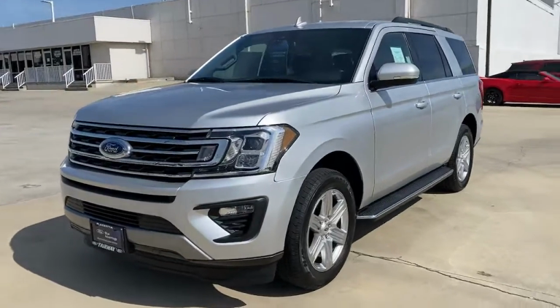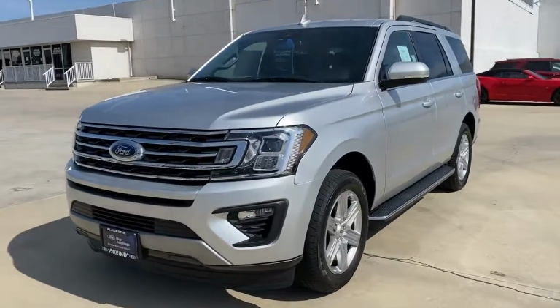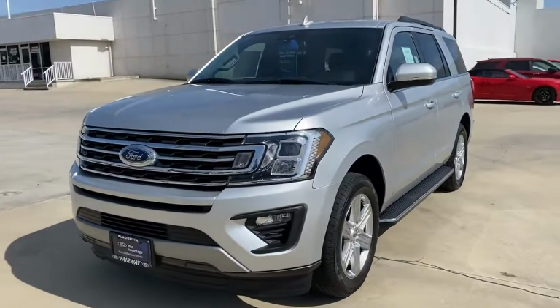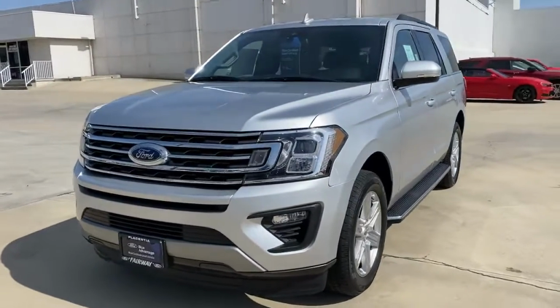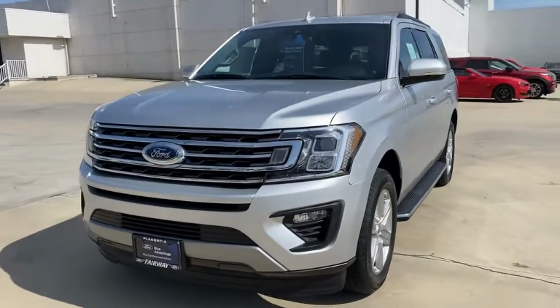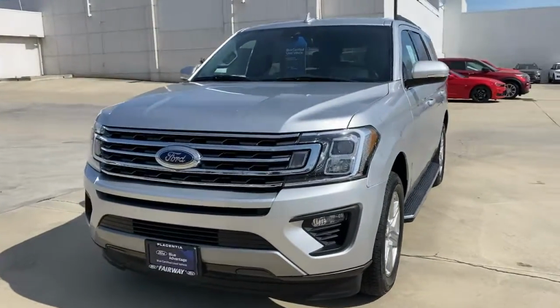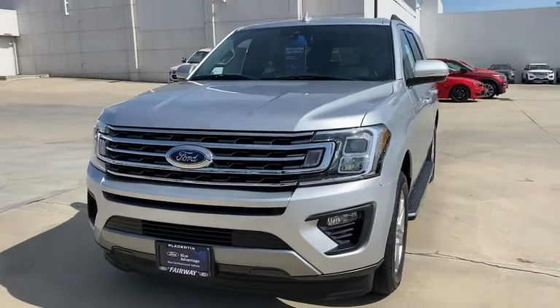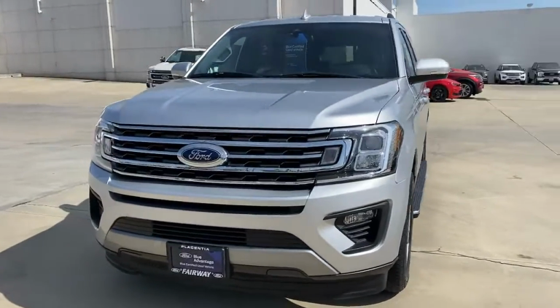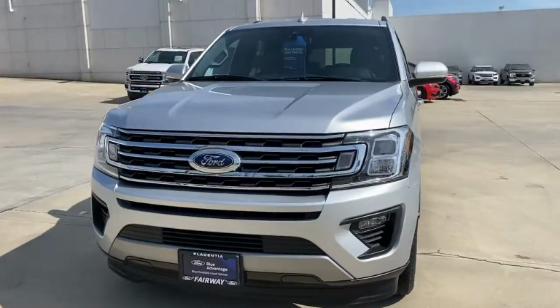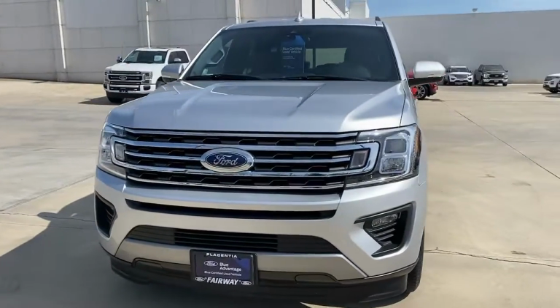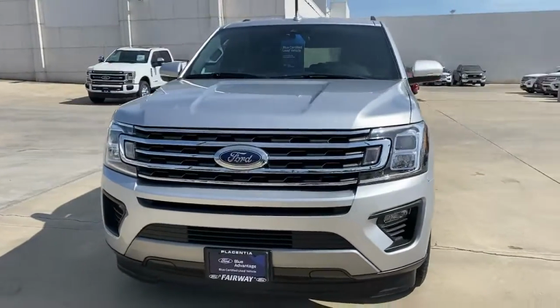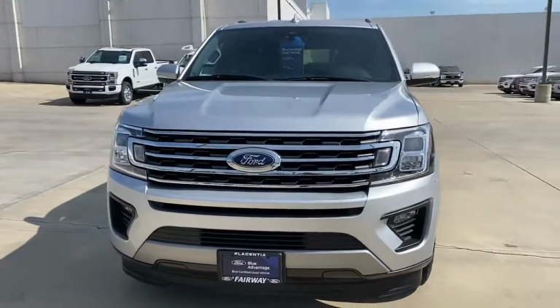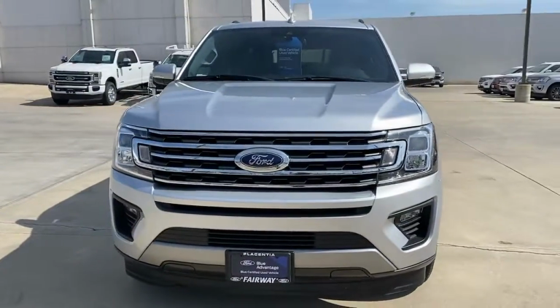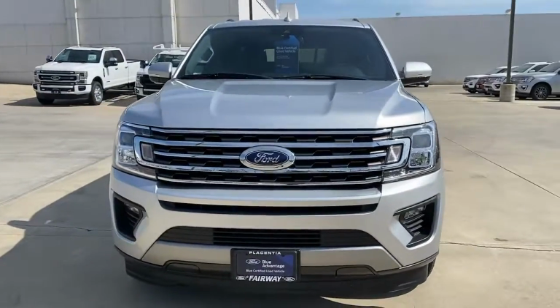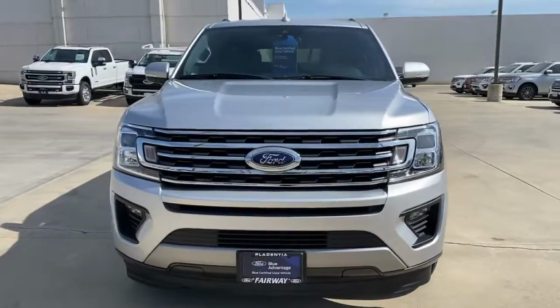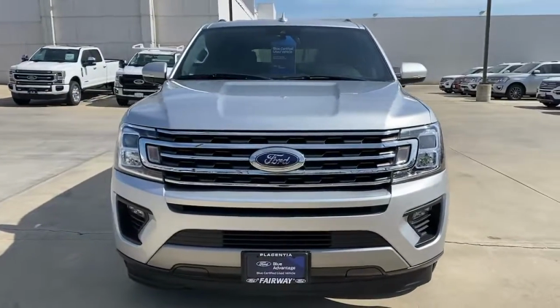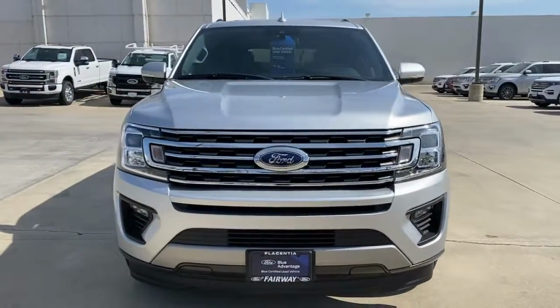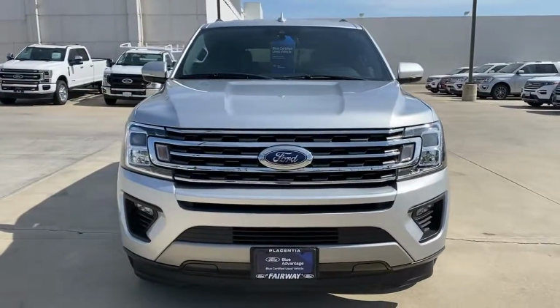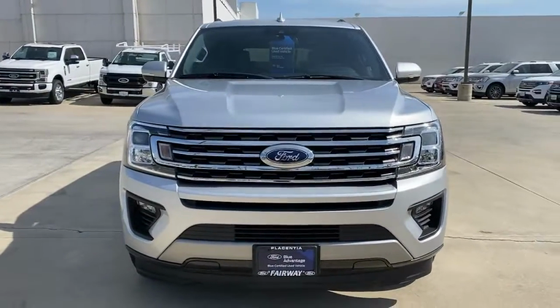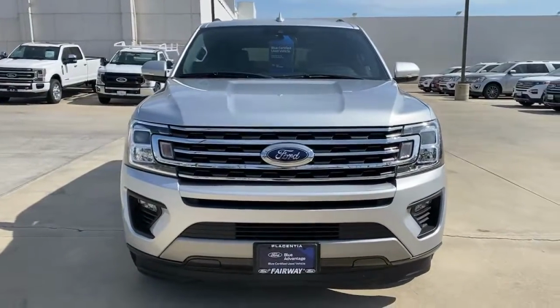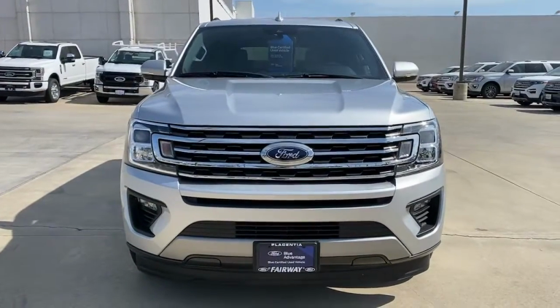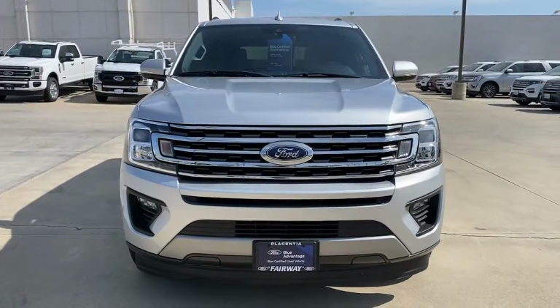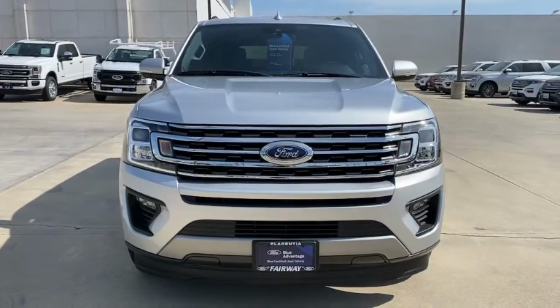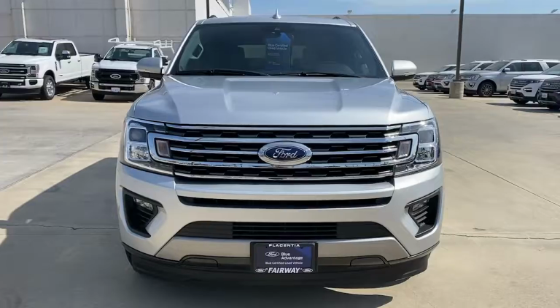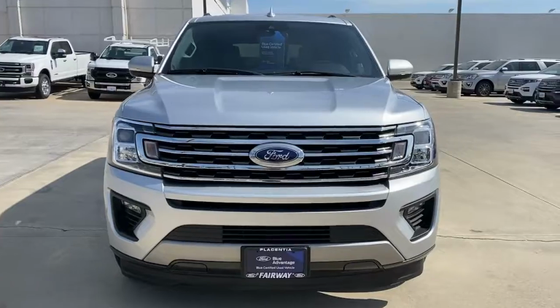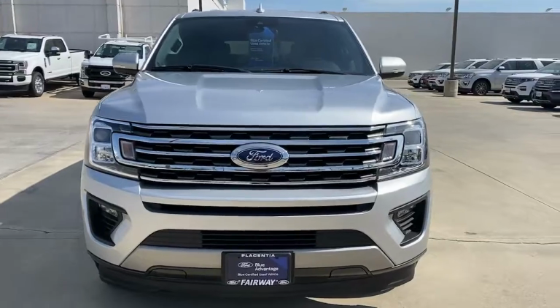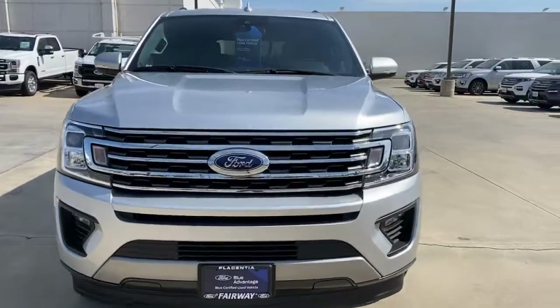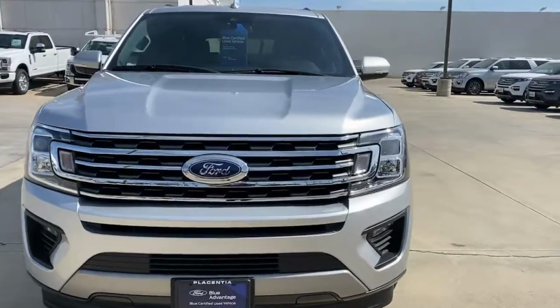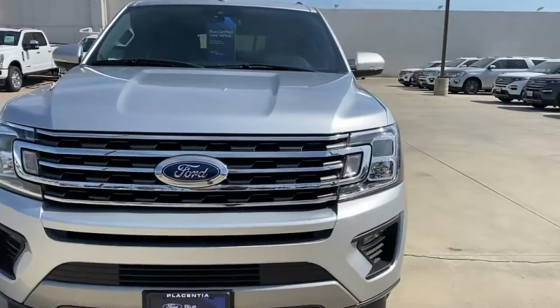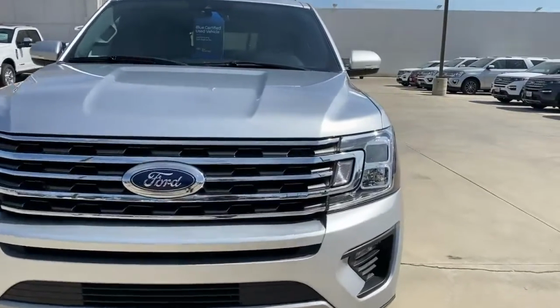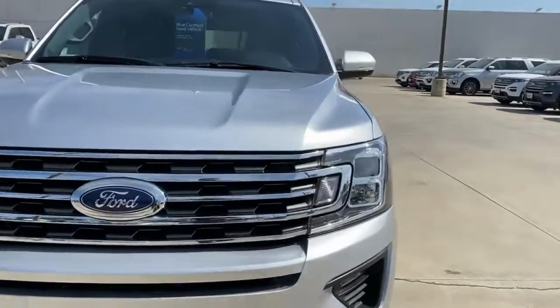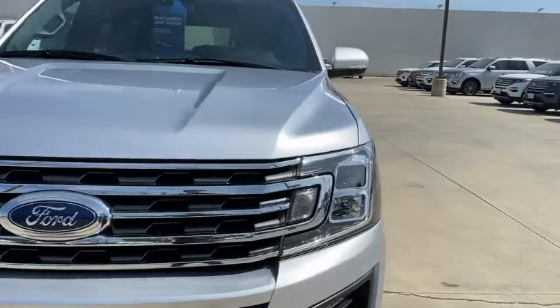Fog lamps, backup camera, aluminum wheels, Bluetooth connection, and rear AC.